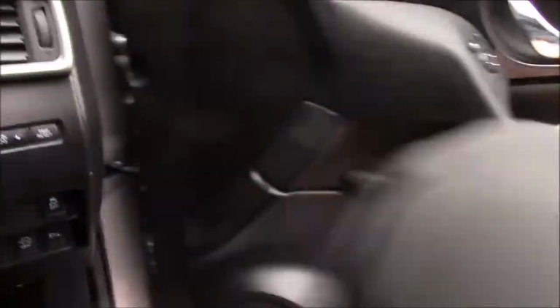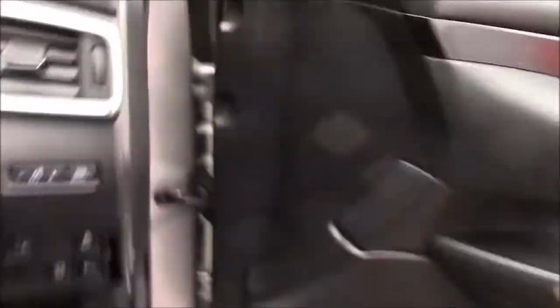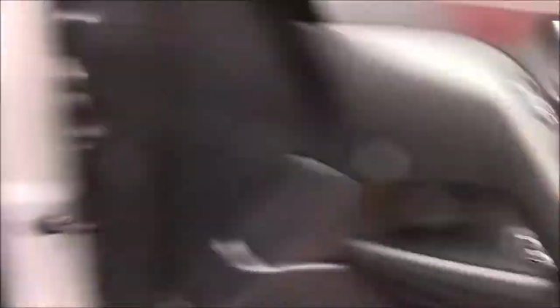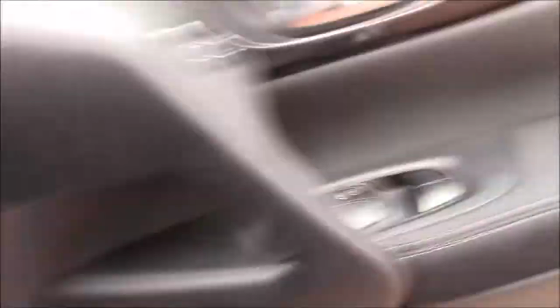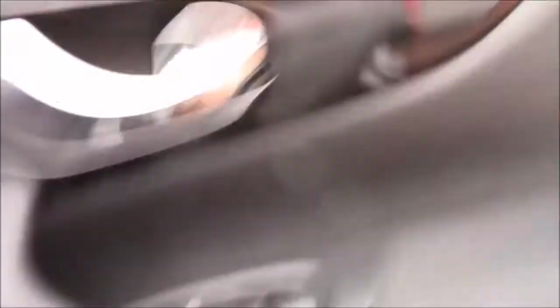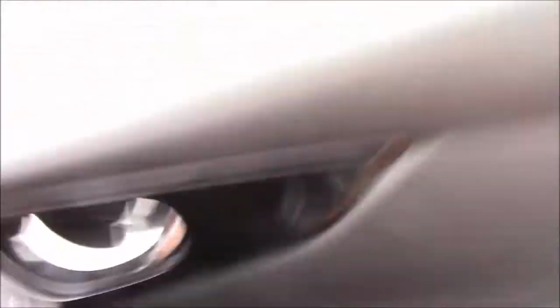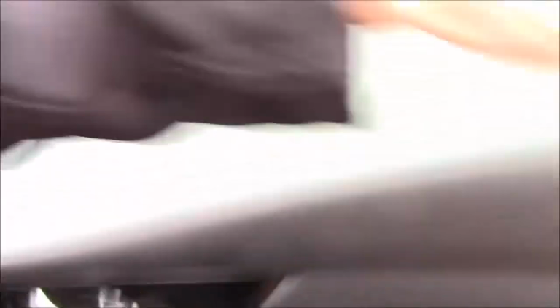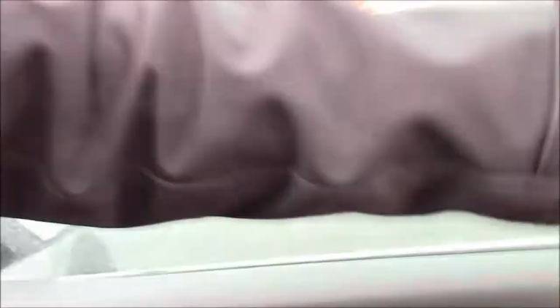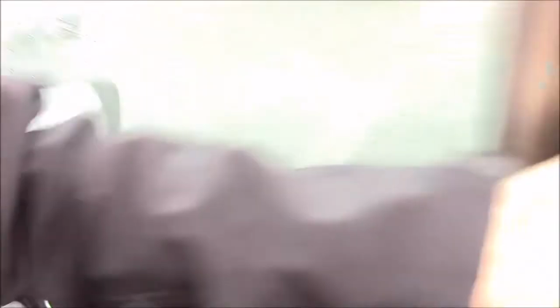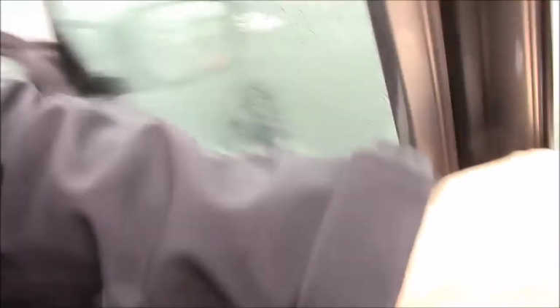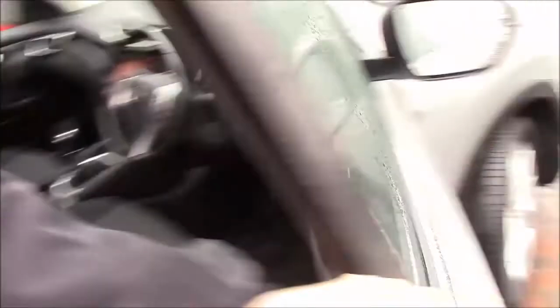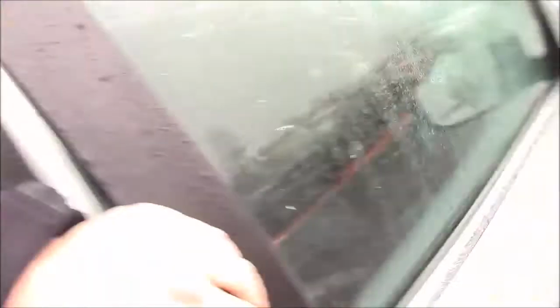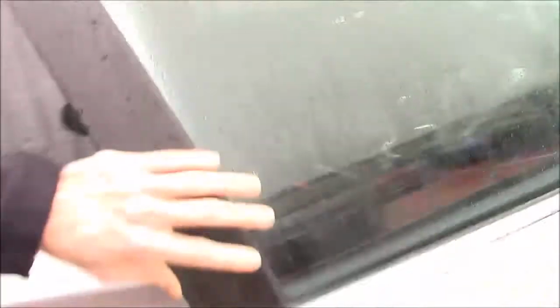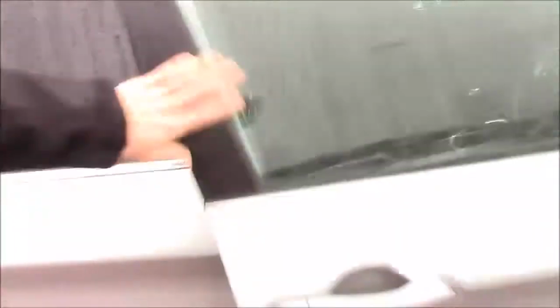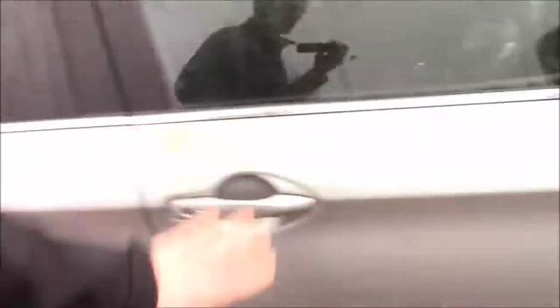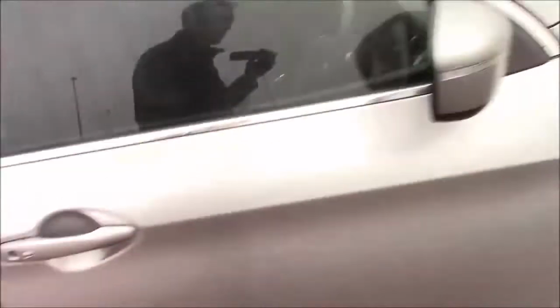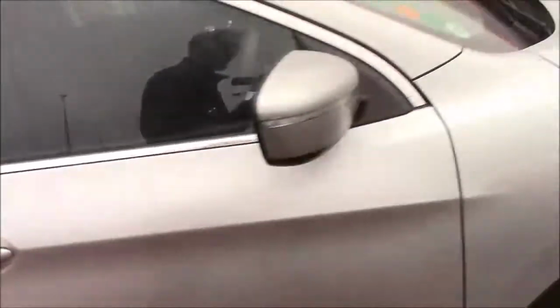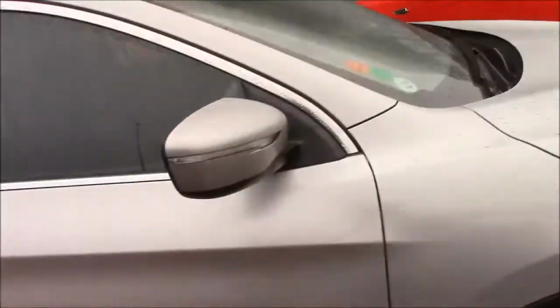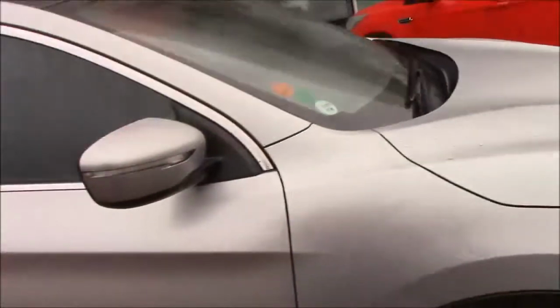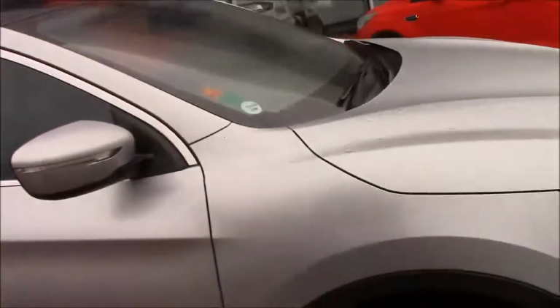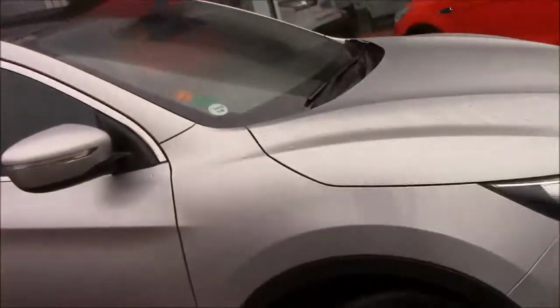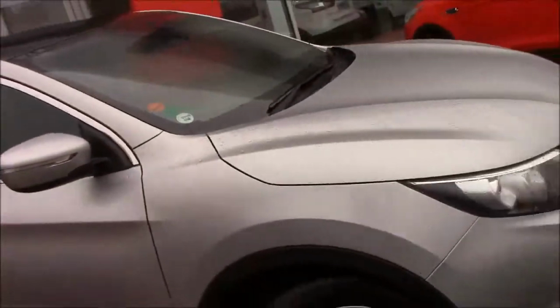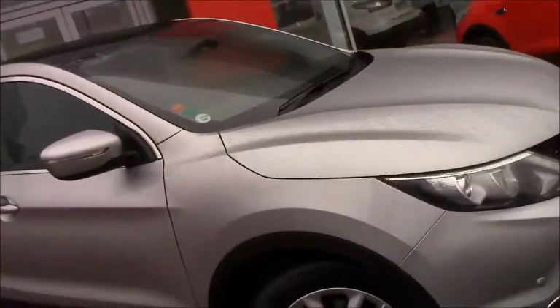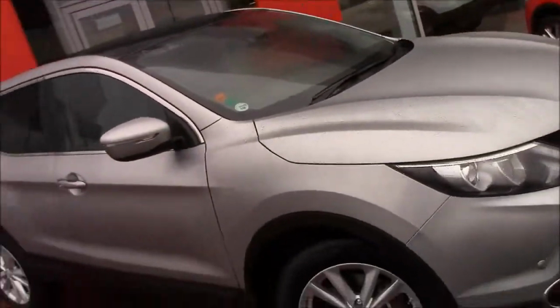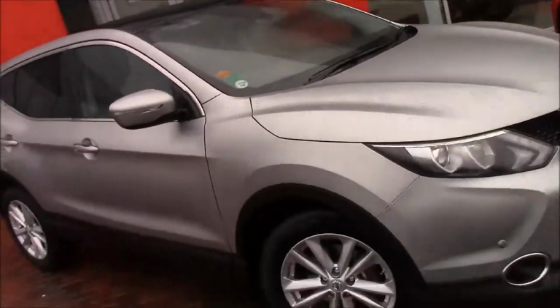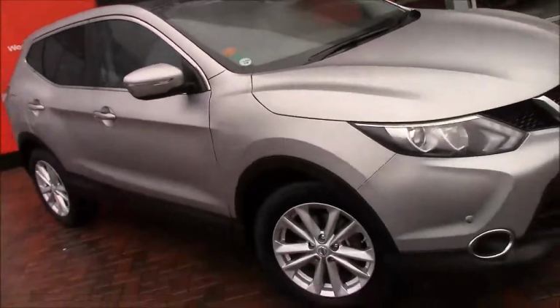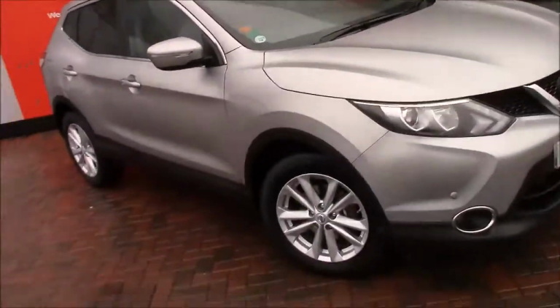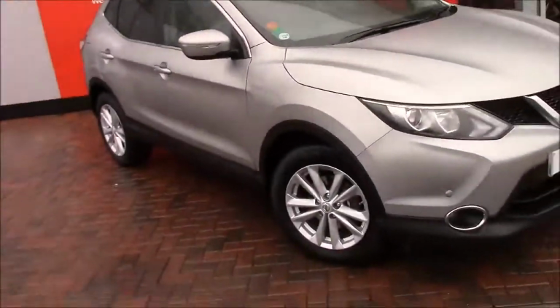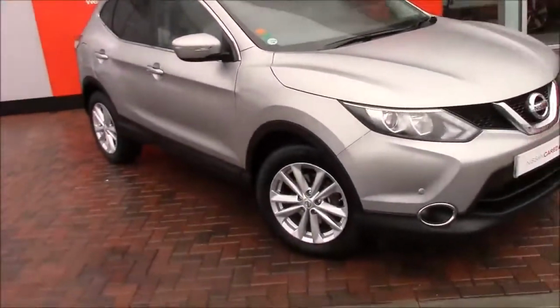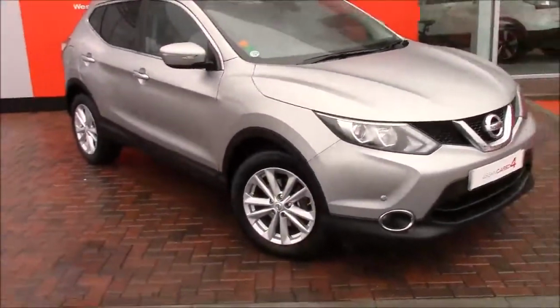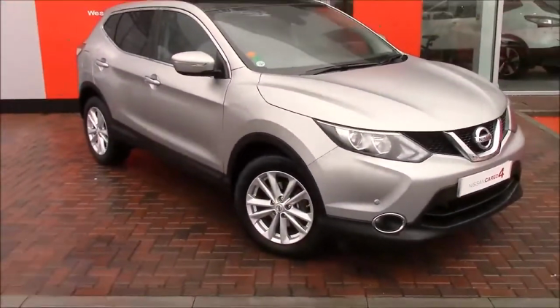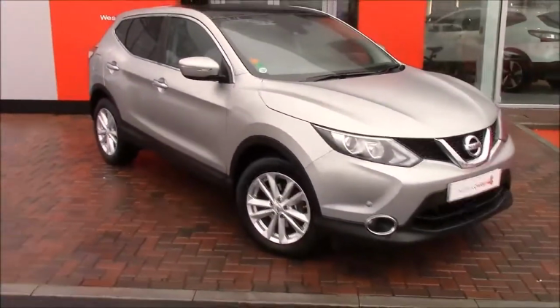Well, I think that's pretty much it for this Qashqai. It's a stunning car, especially in the blade silver.